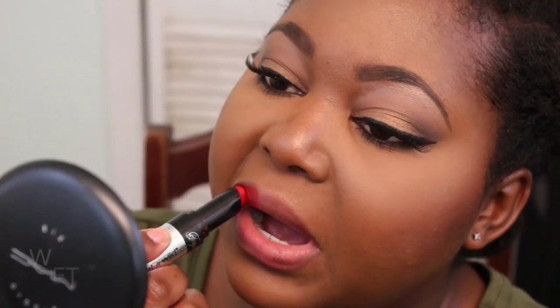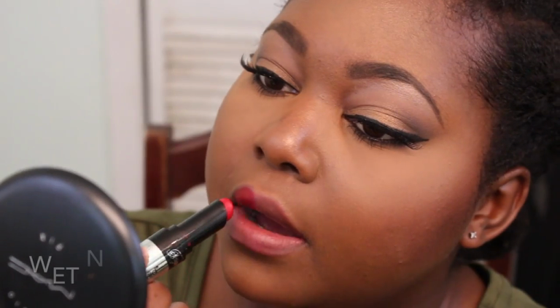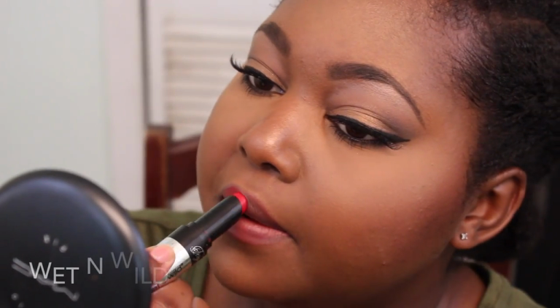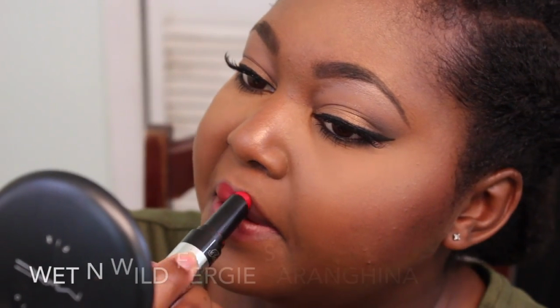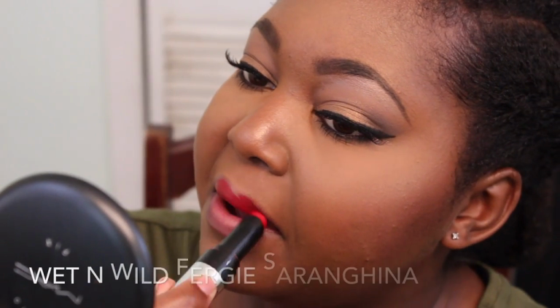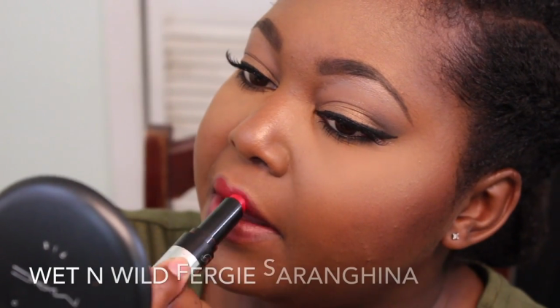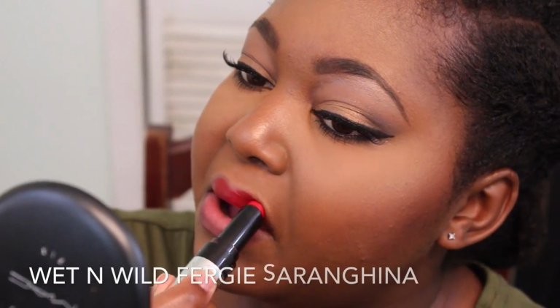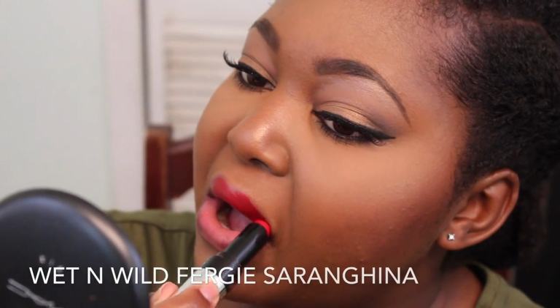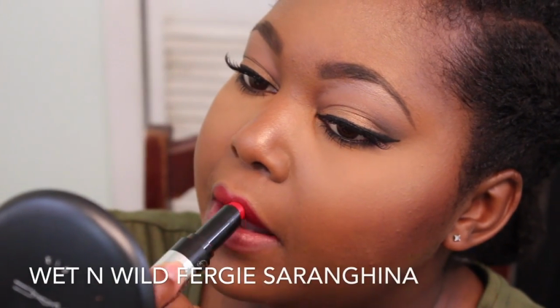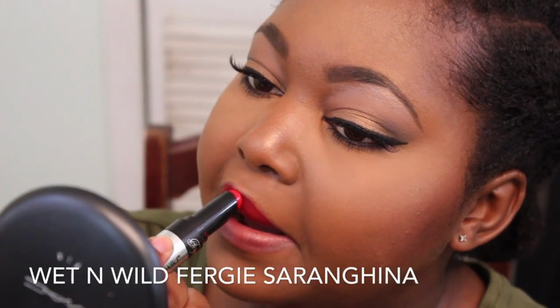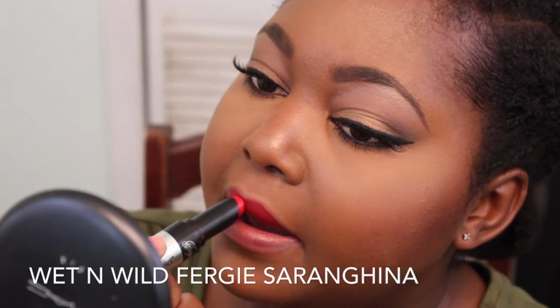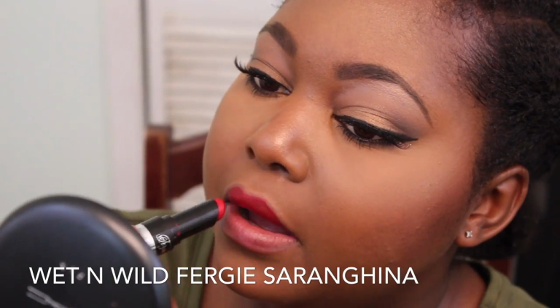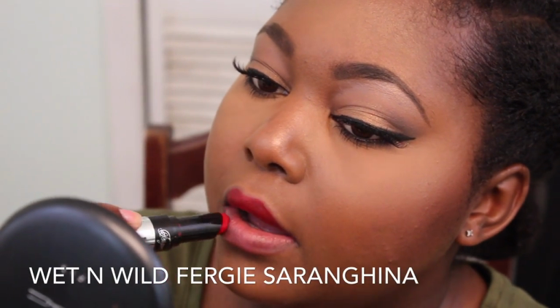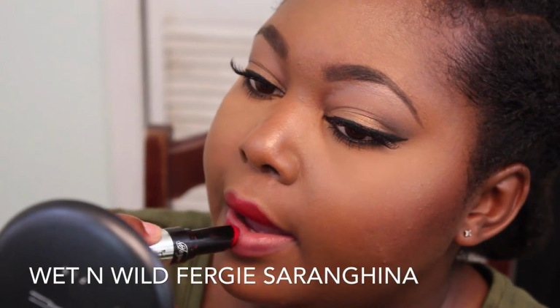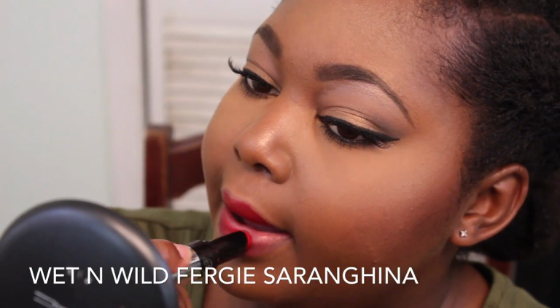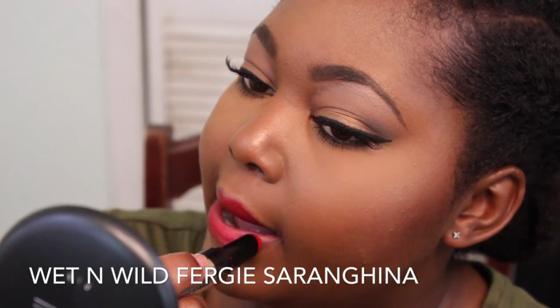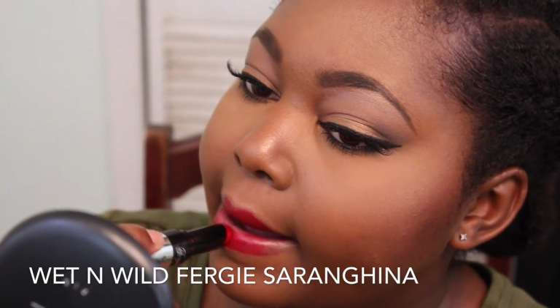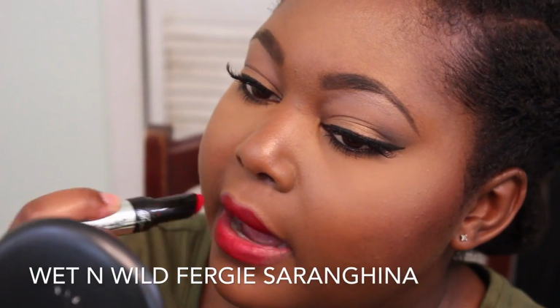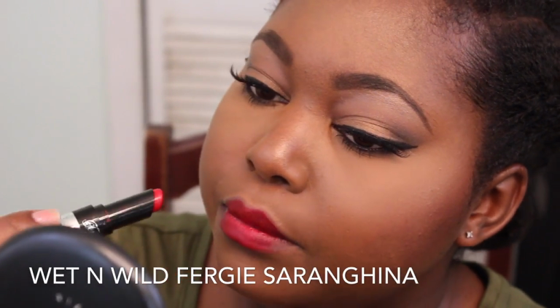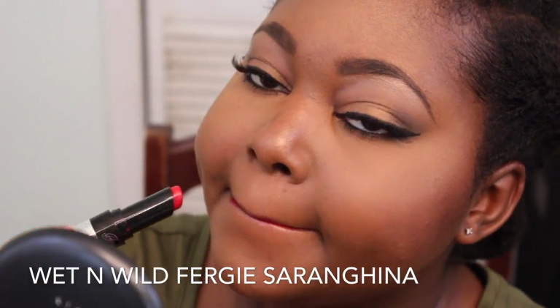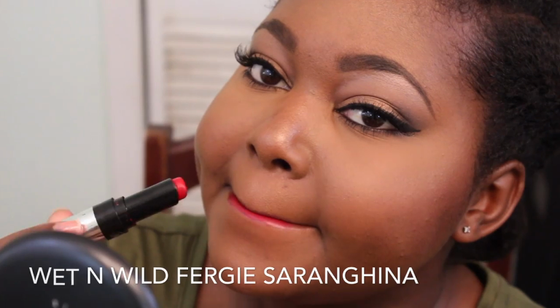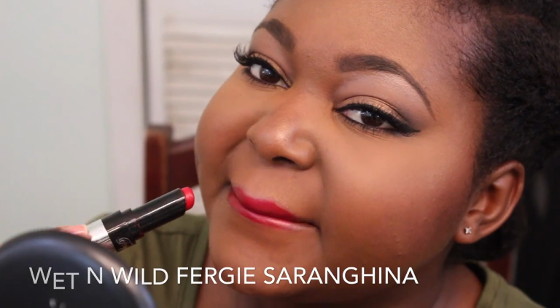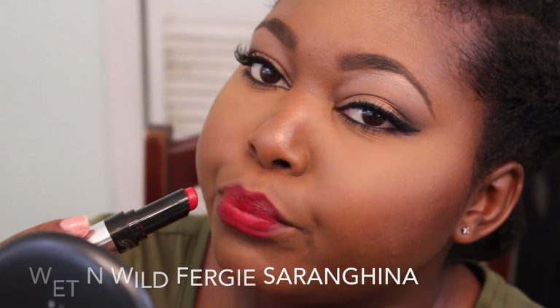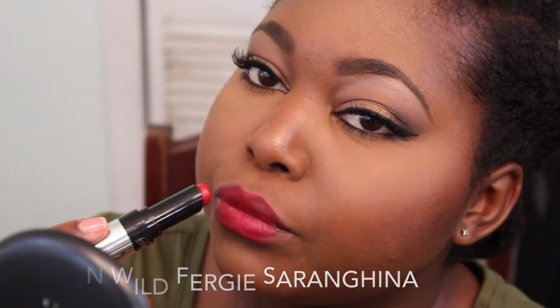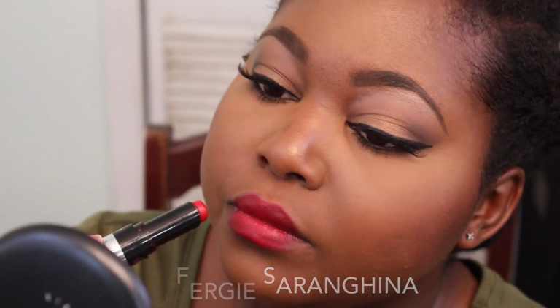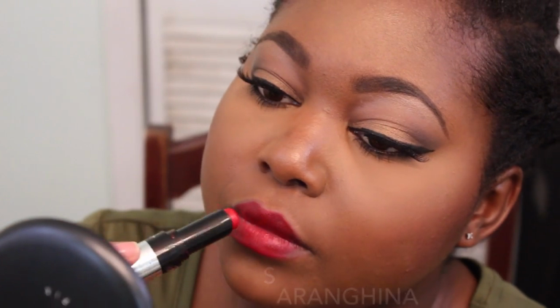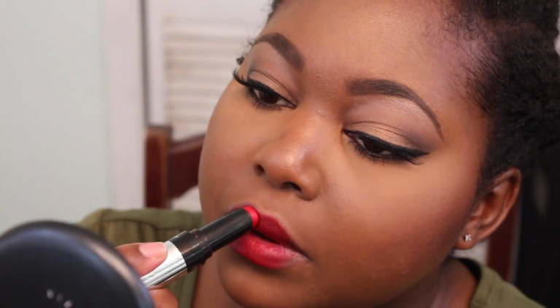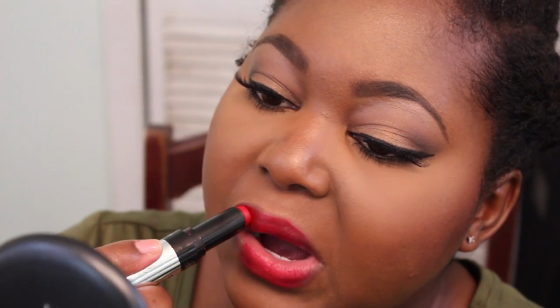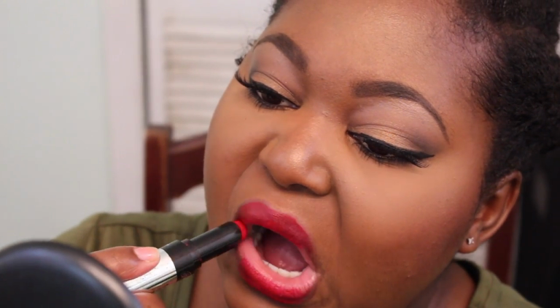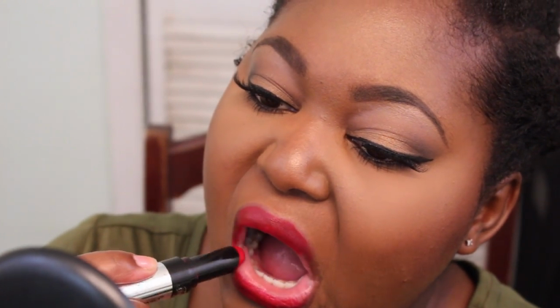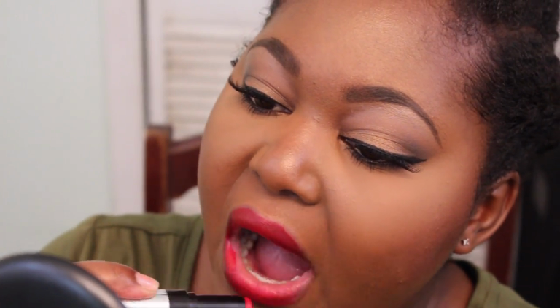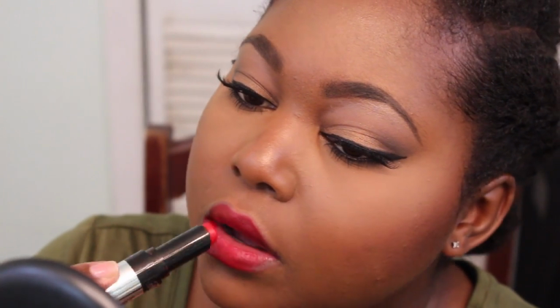The beautiful Wet n Wild Fergie Saran-gina — I really hope I said that right — but it's a beautiful, beautiful red.